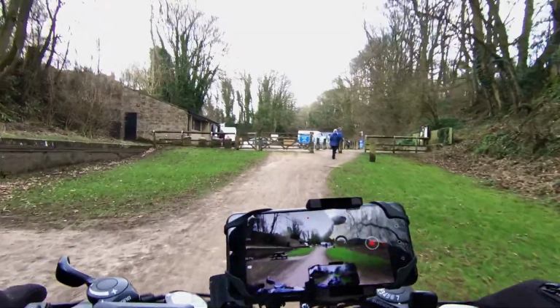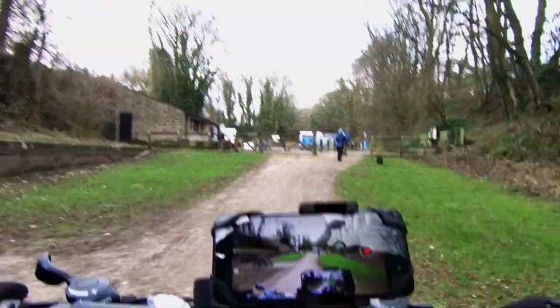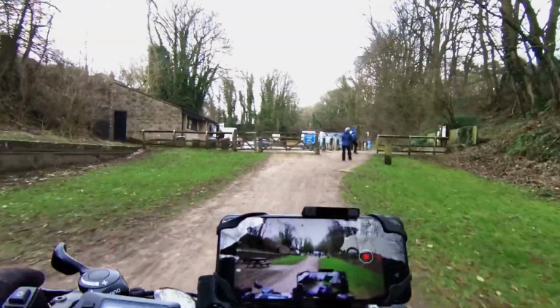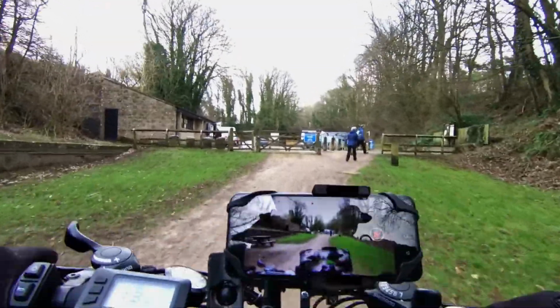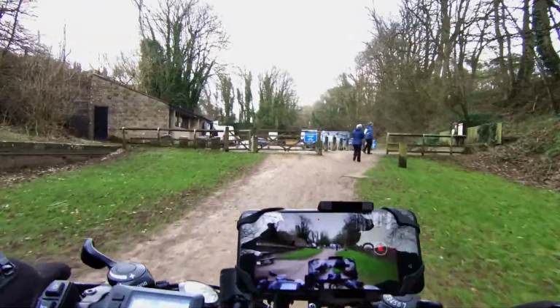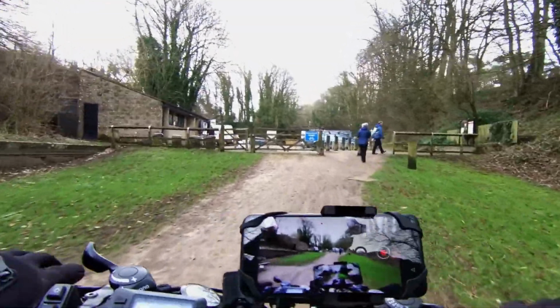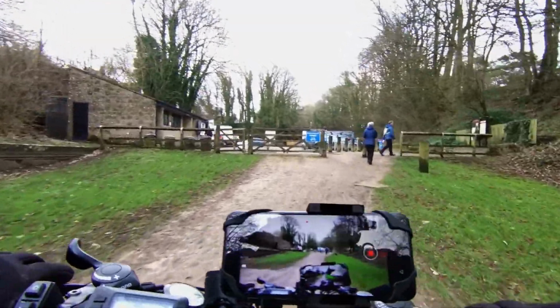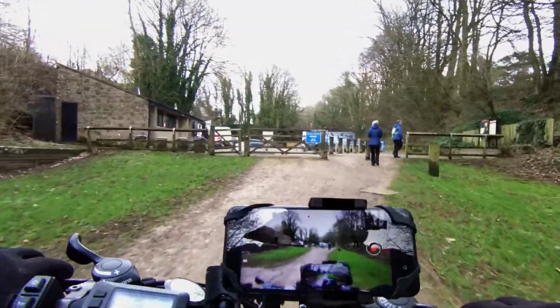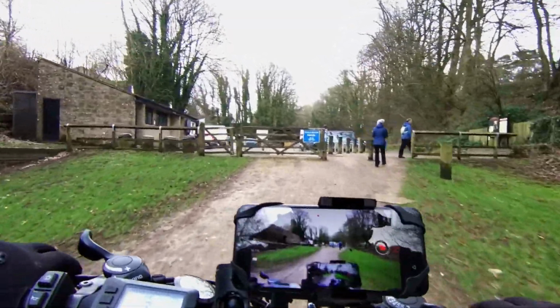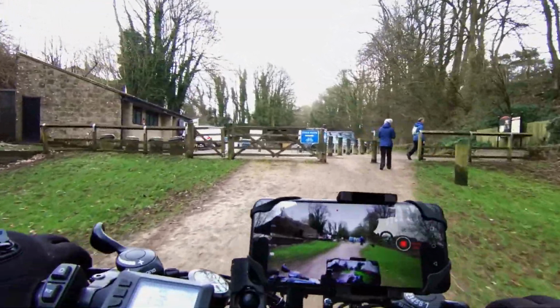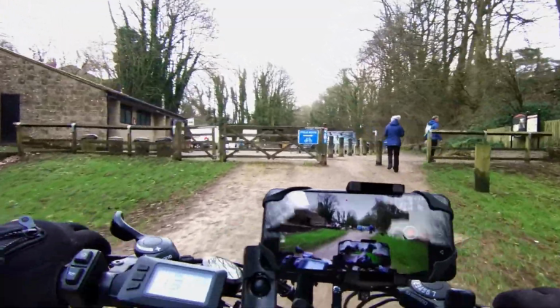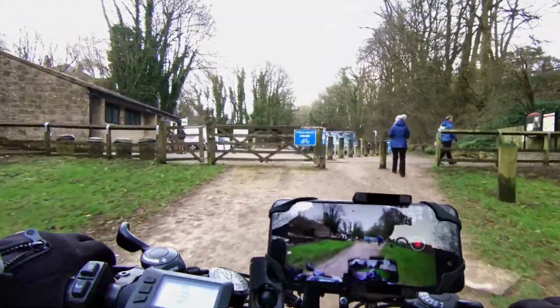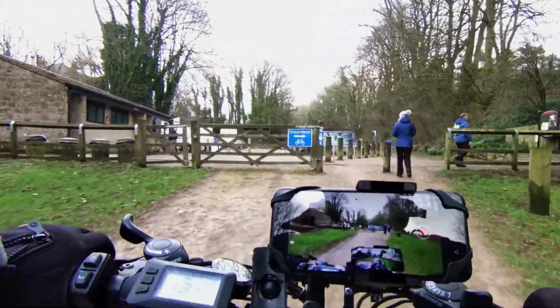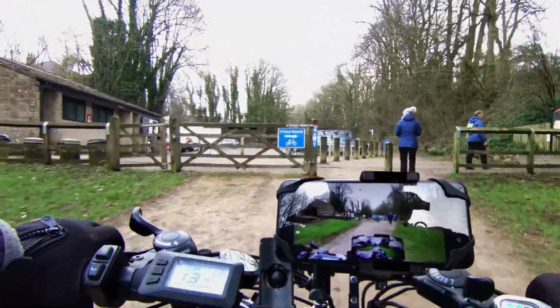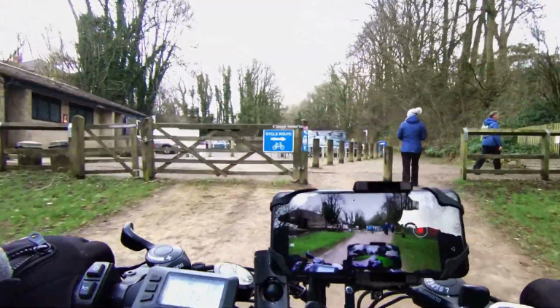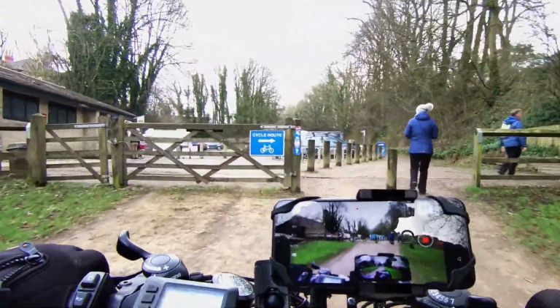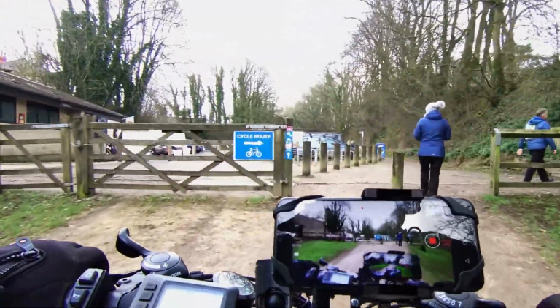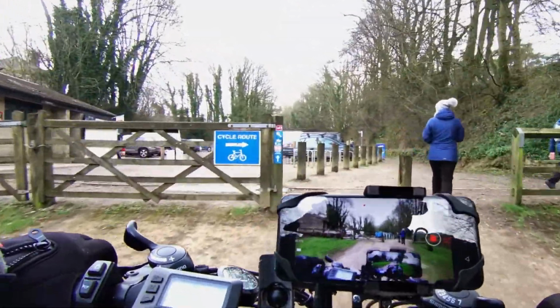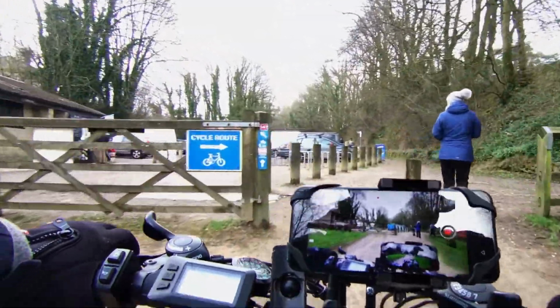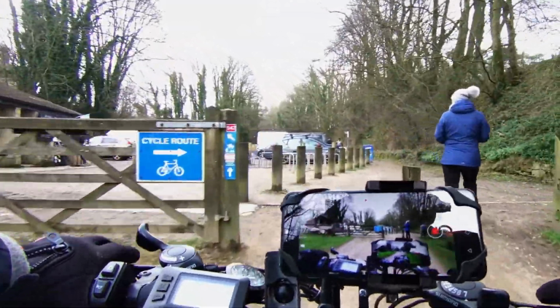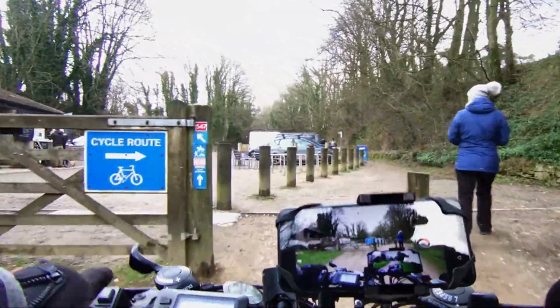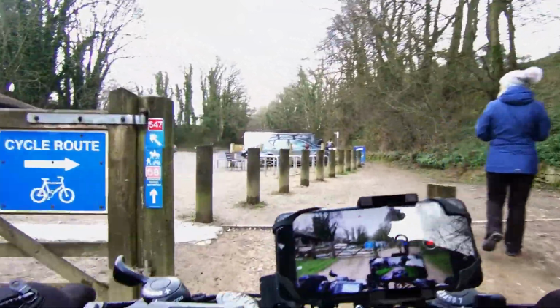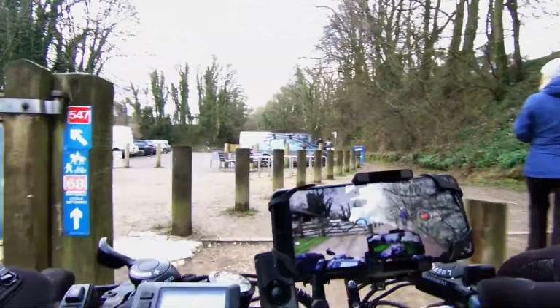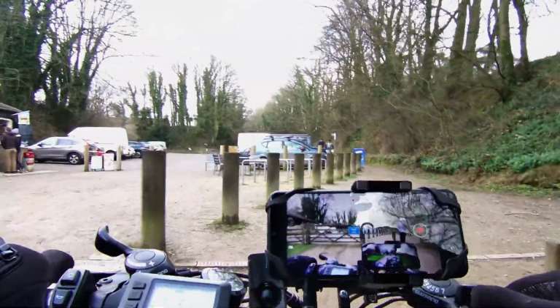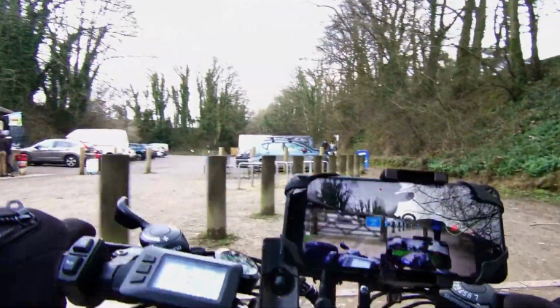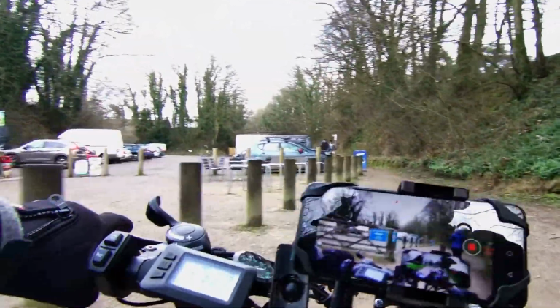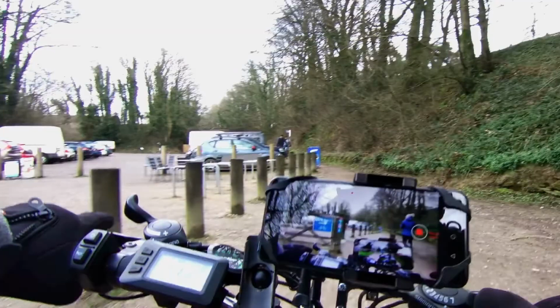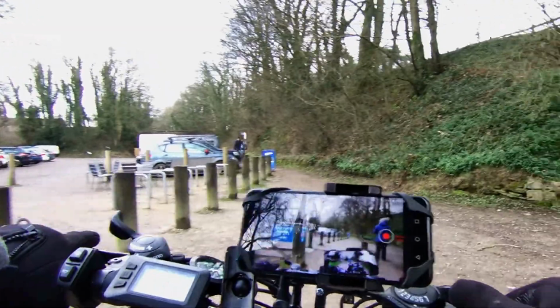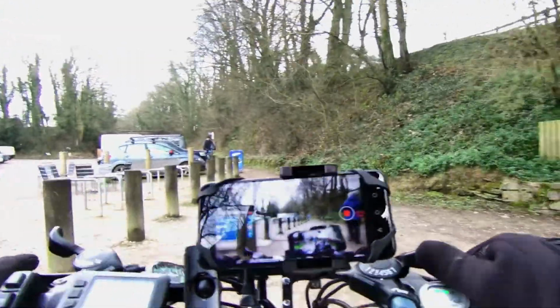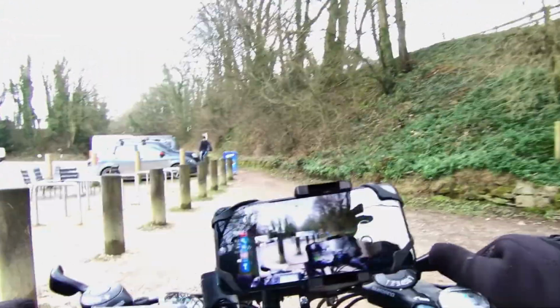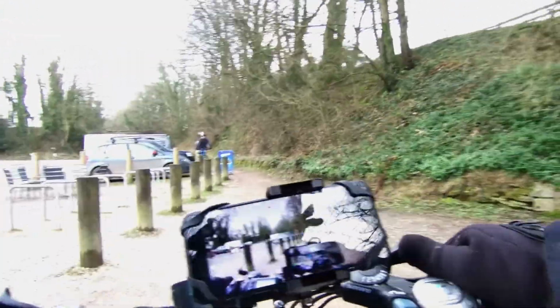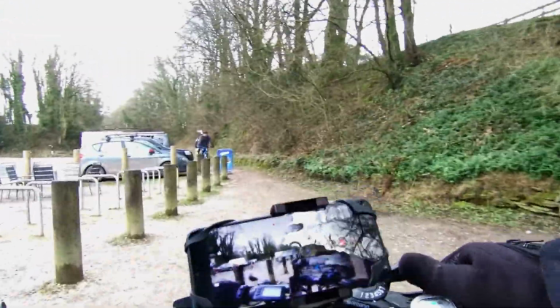Here at Tissington station car park you can get refreshments and toilets are provided.